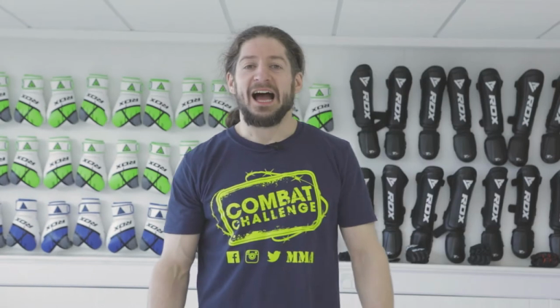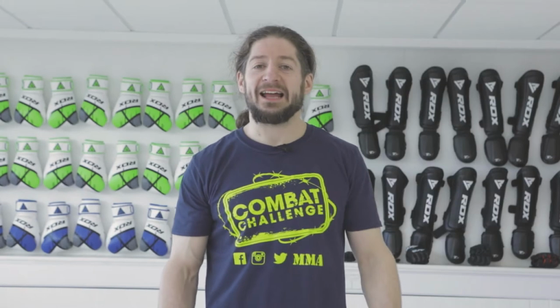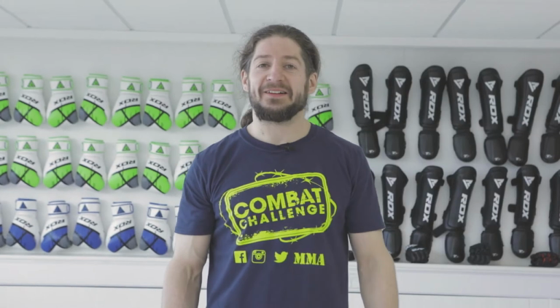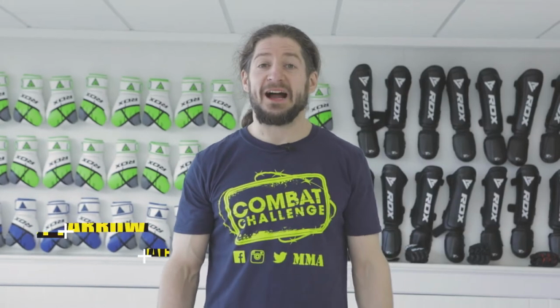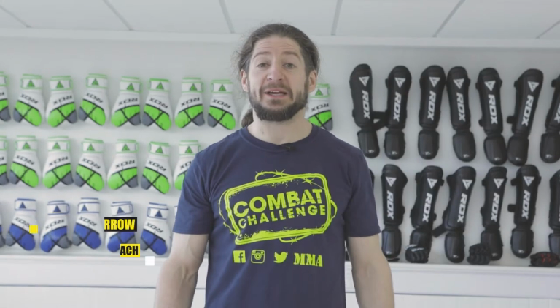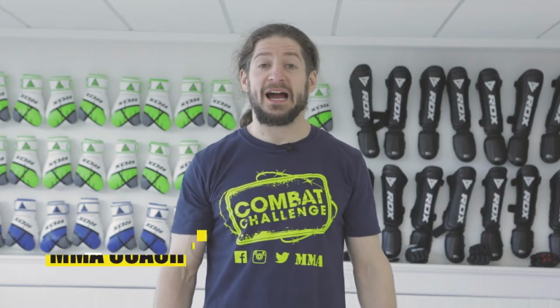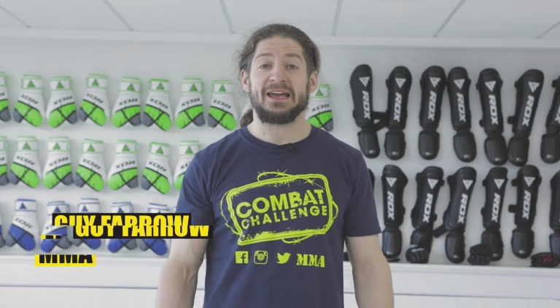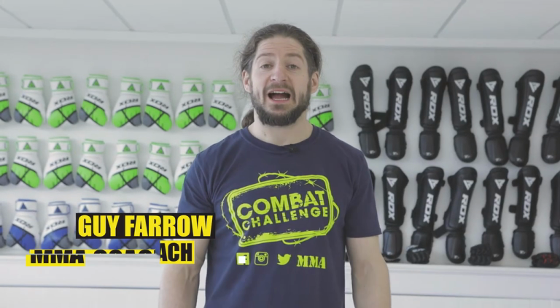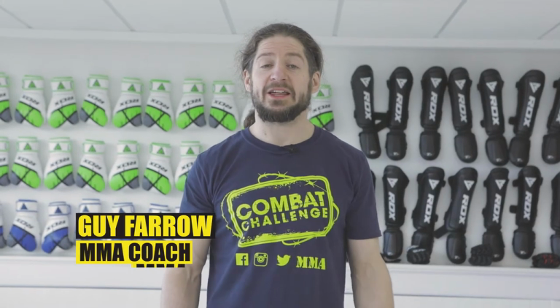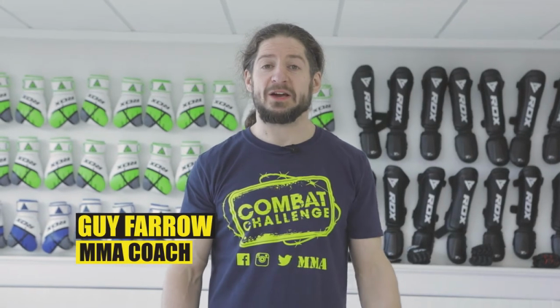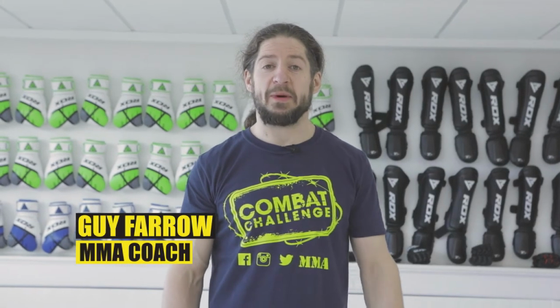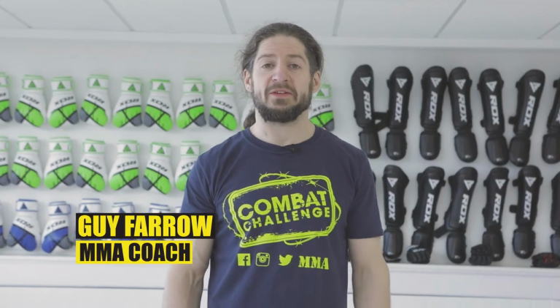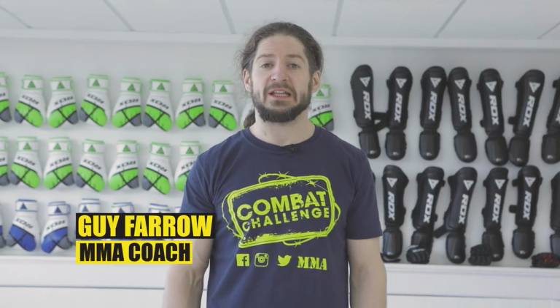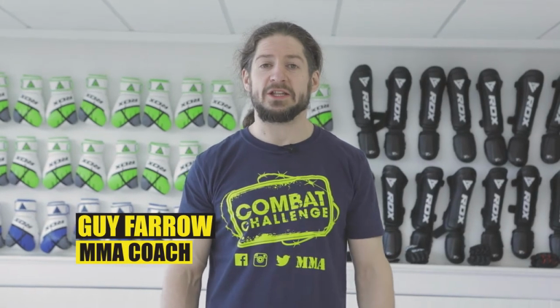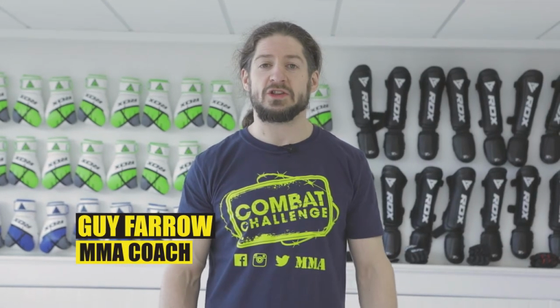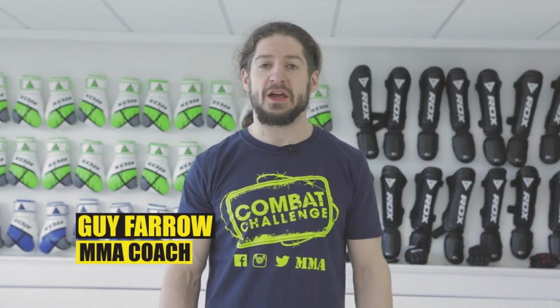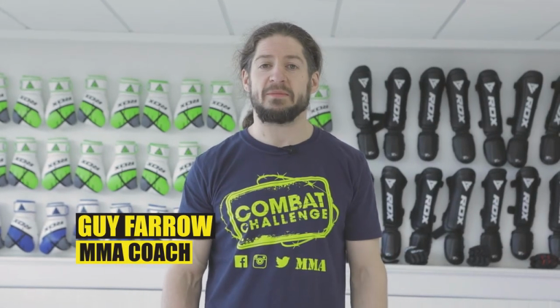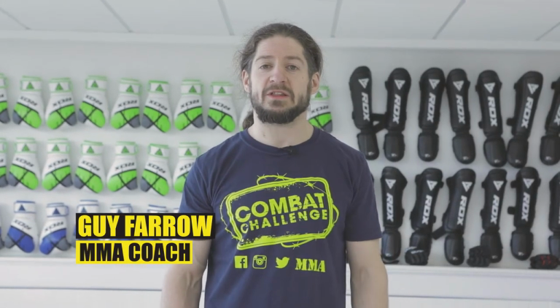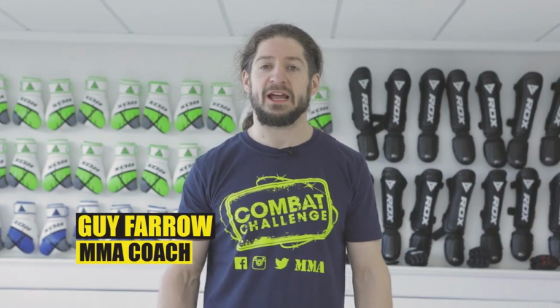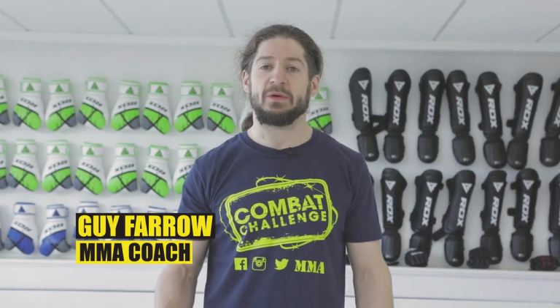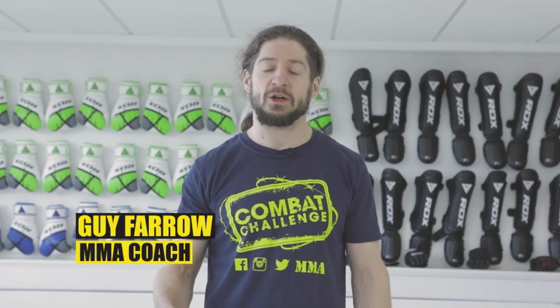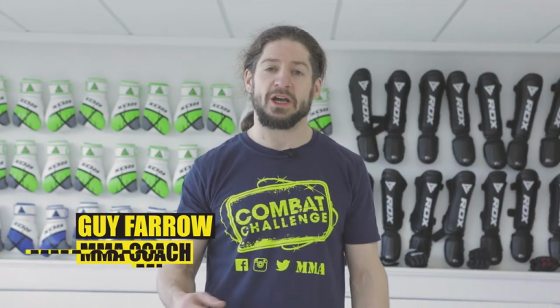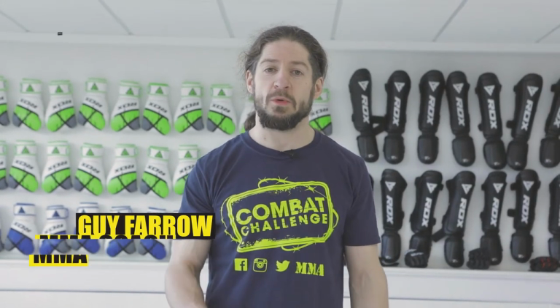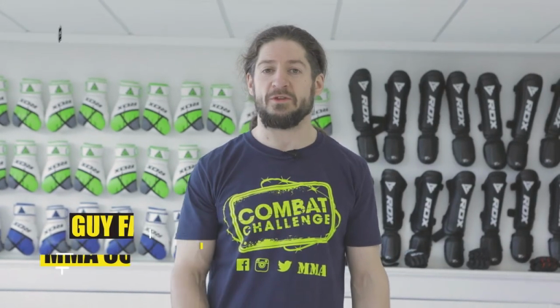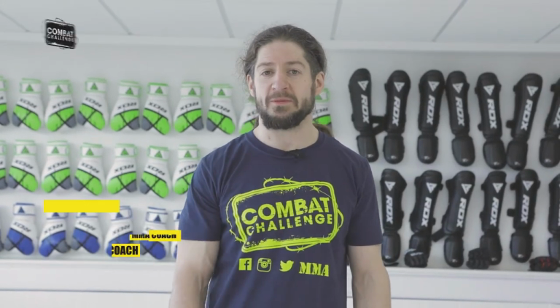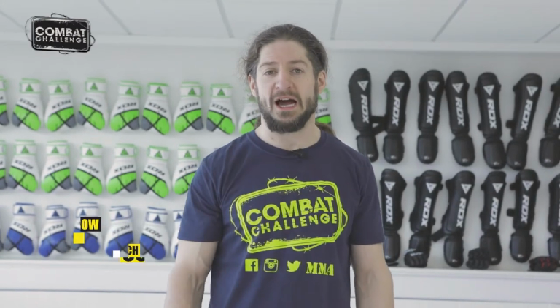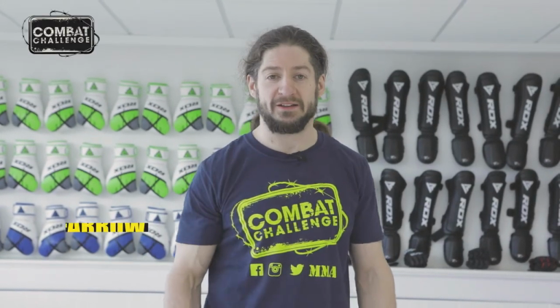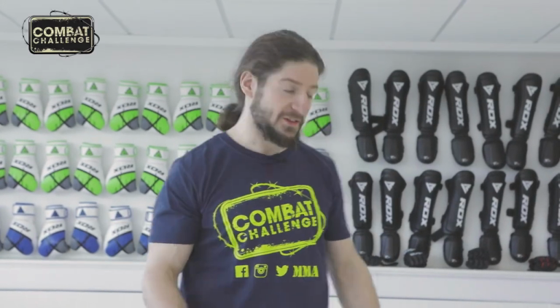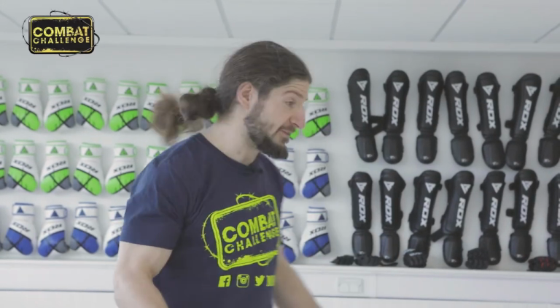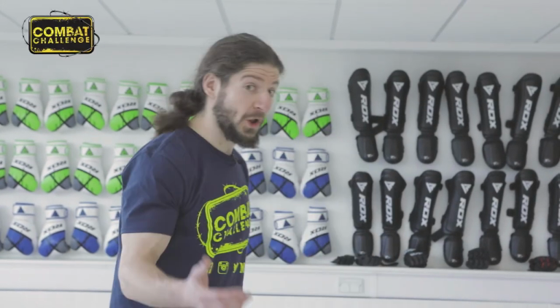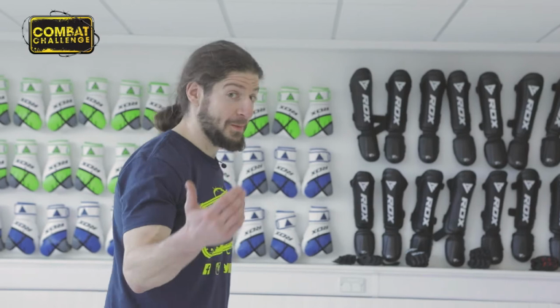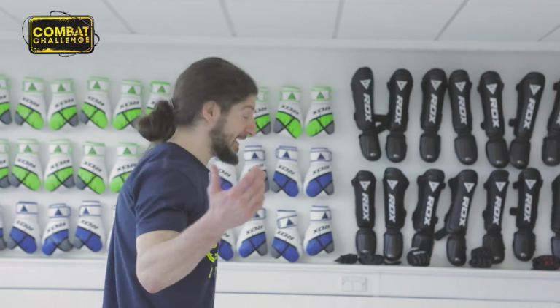Hi, I'm Guy. I teach MMA at Allegiance Gym. Today, we're going to look at Kimura from guard. Follow me.